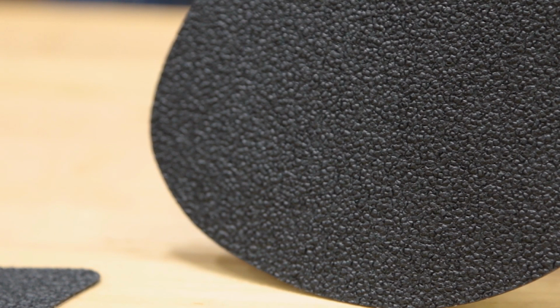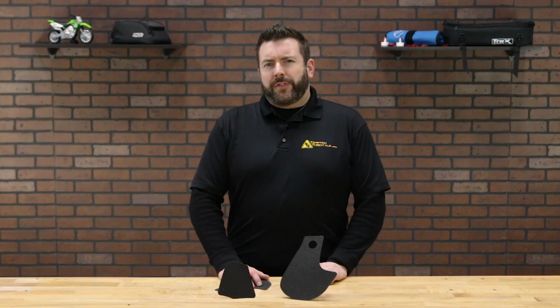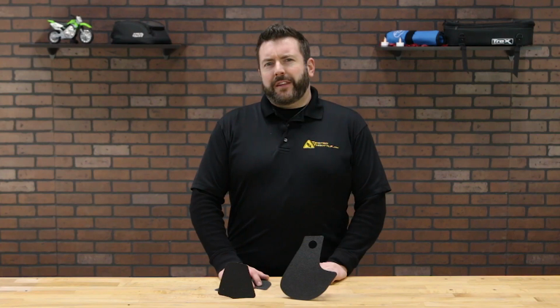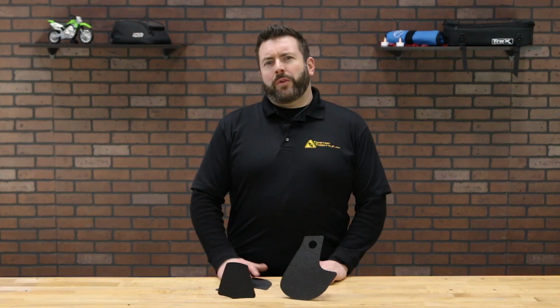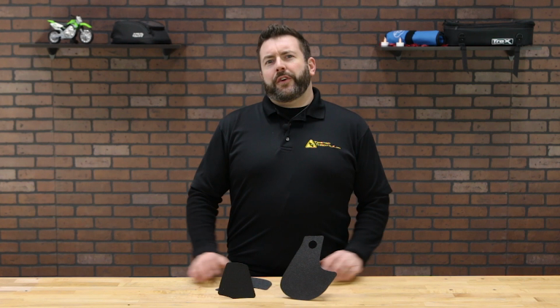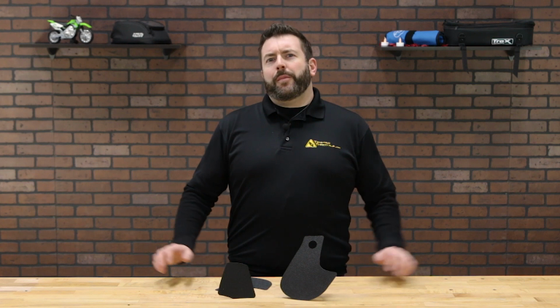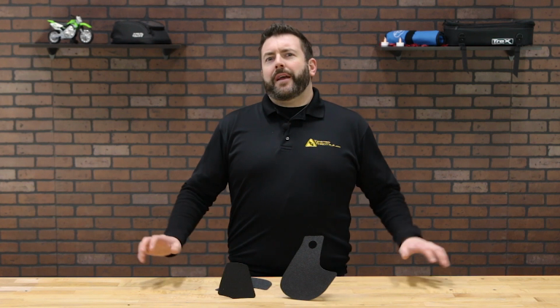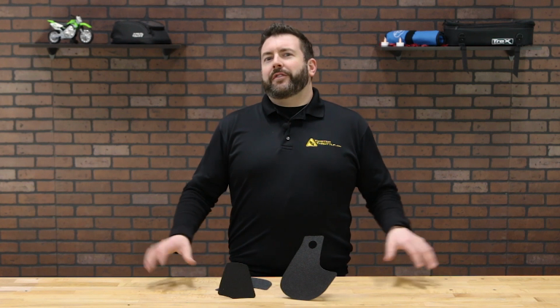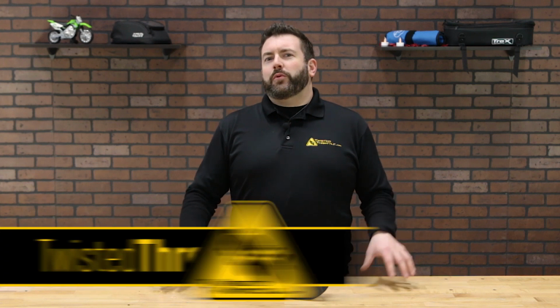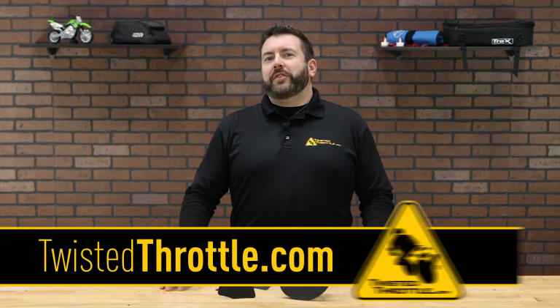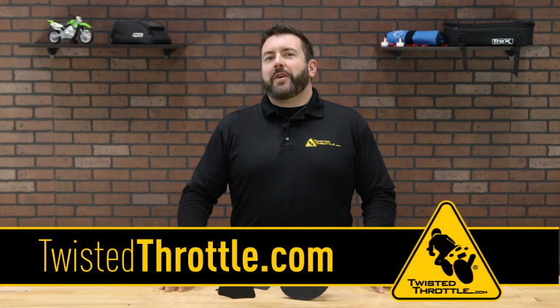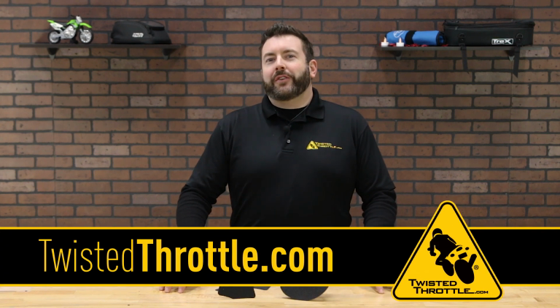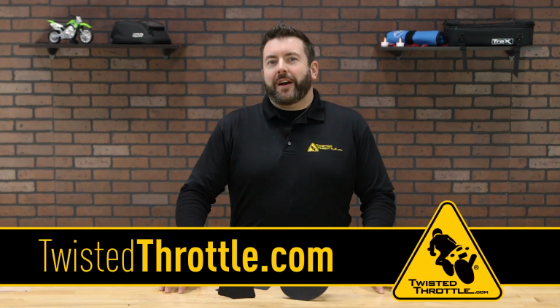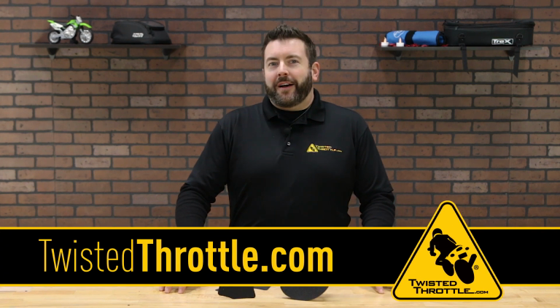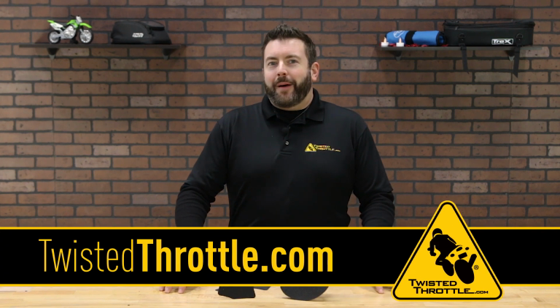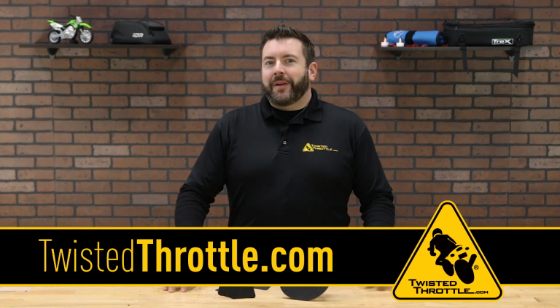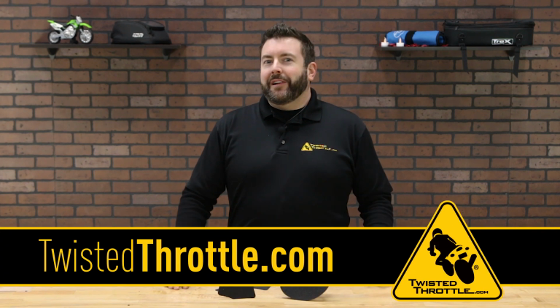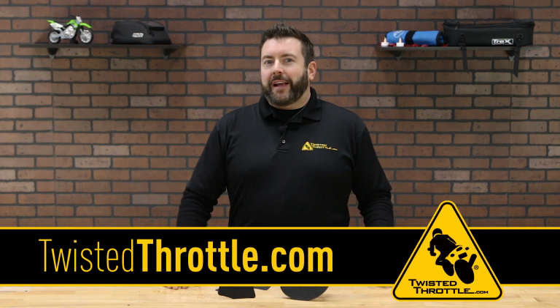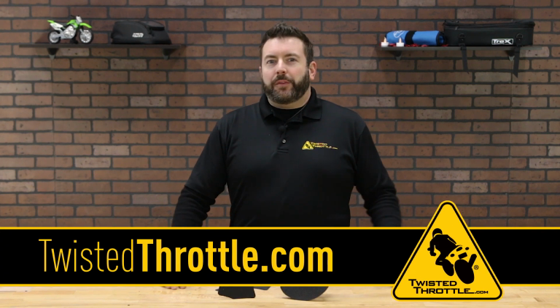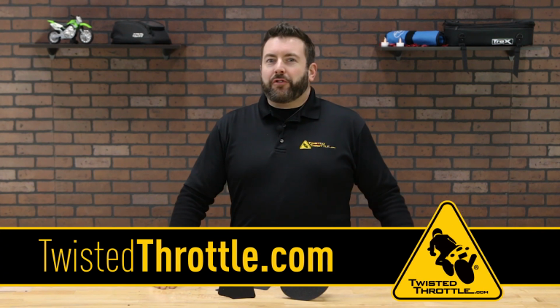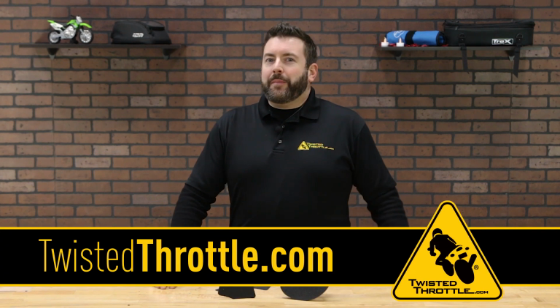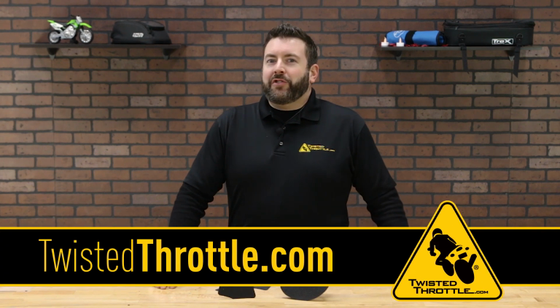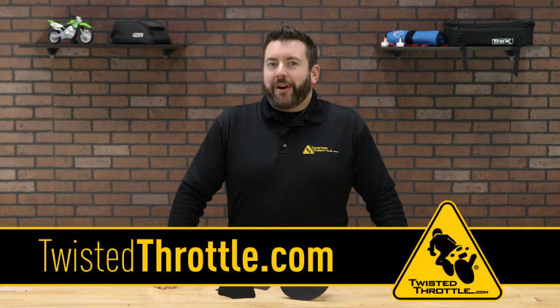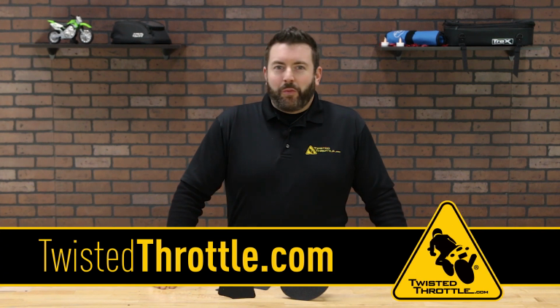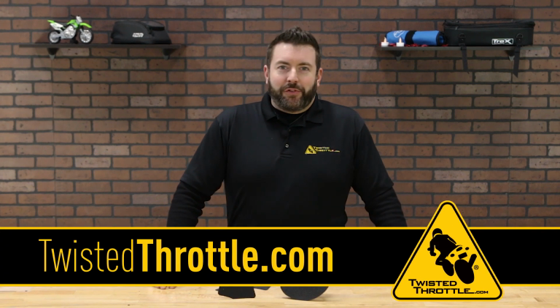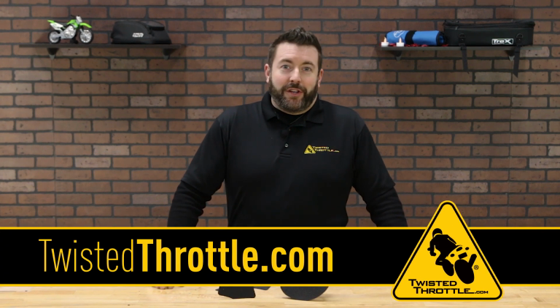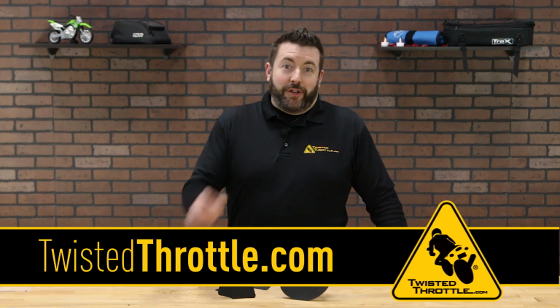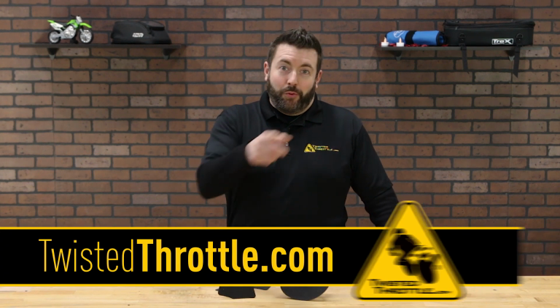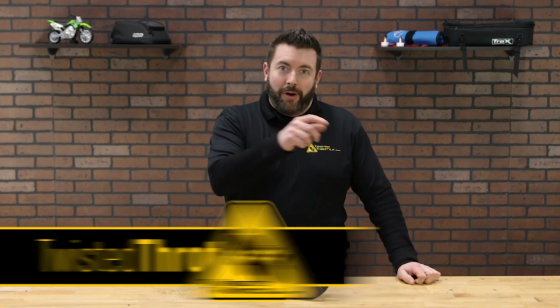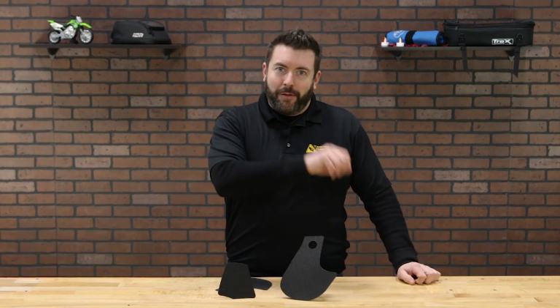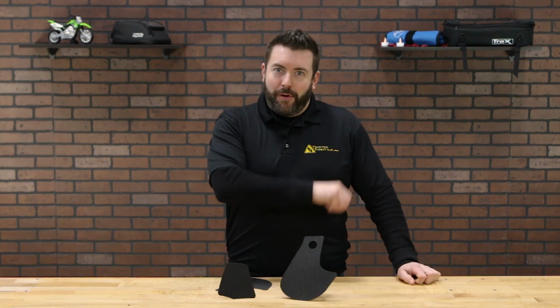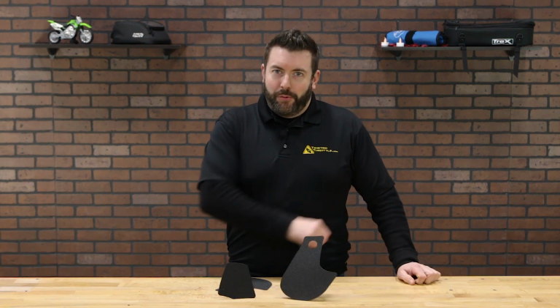To get the one for your bike, visit twistedthrottle.com. Like, subscribe and share, and we'll see you on the road.